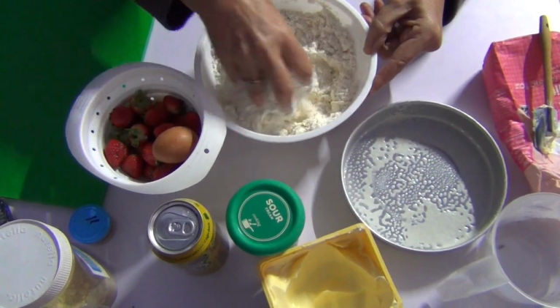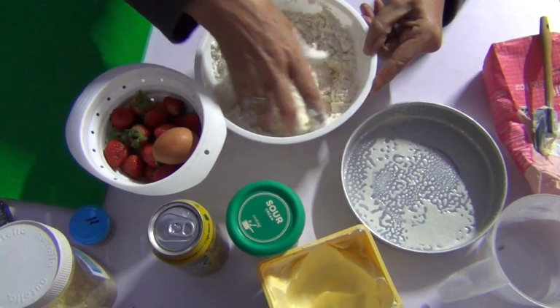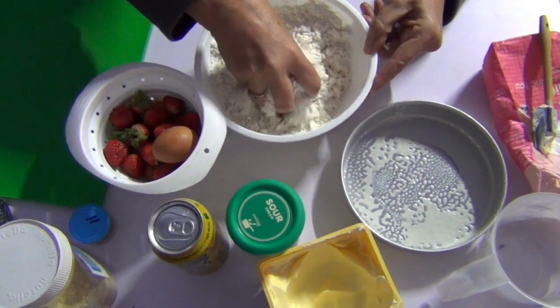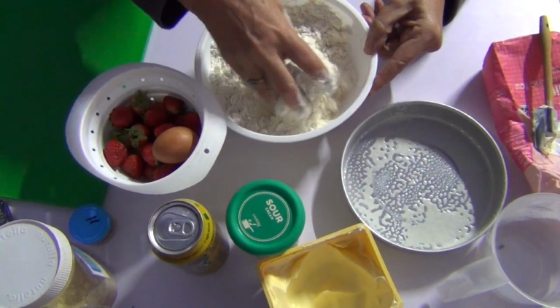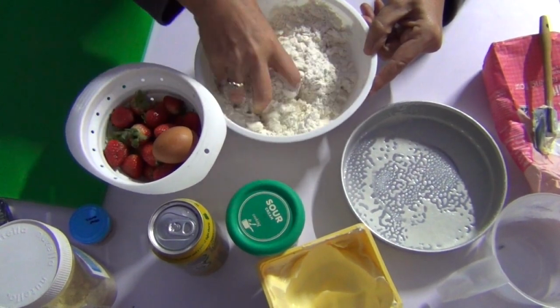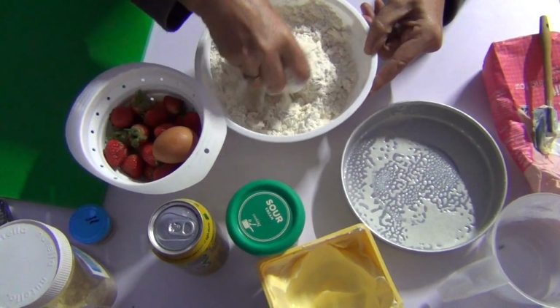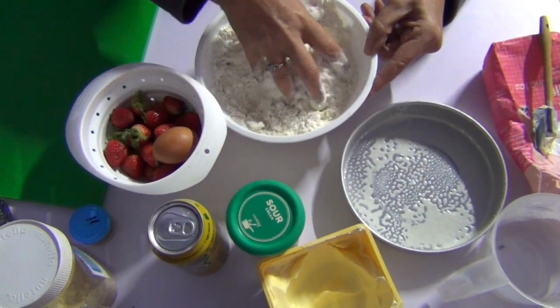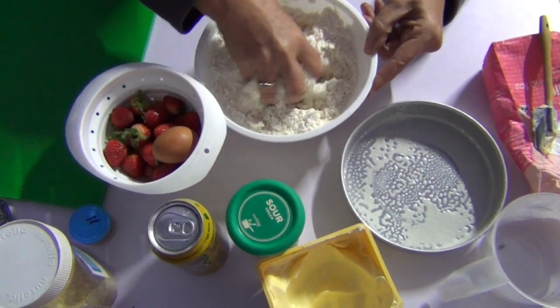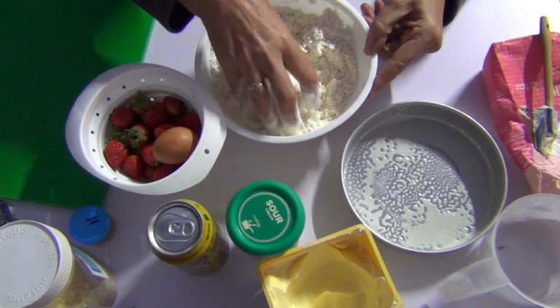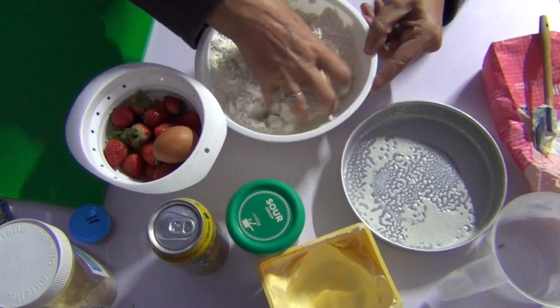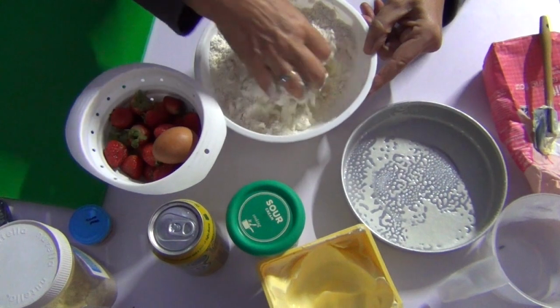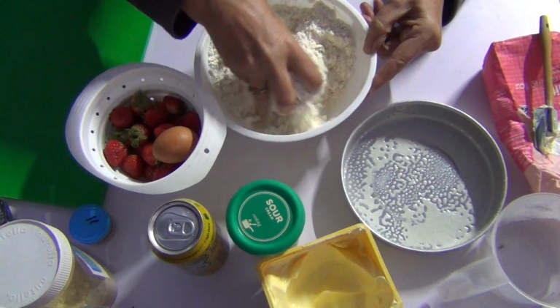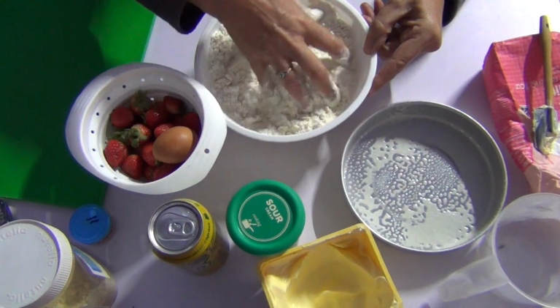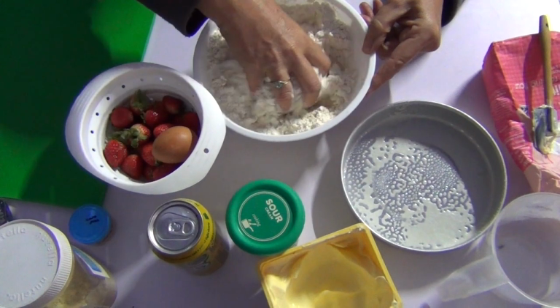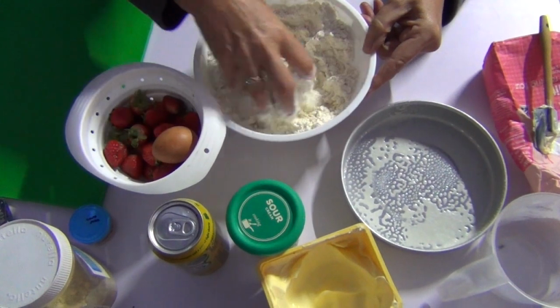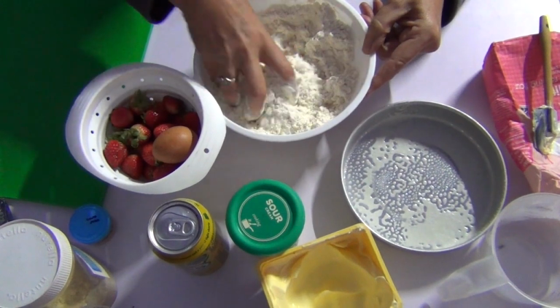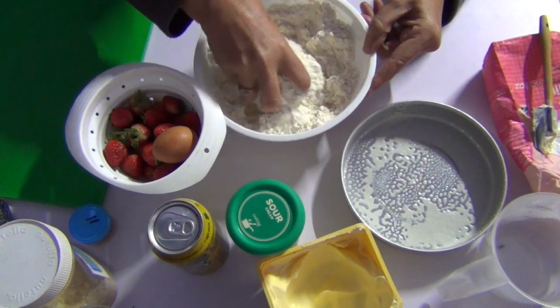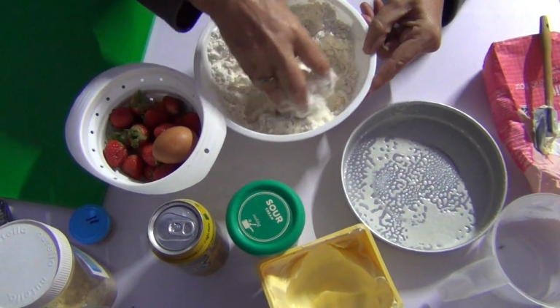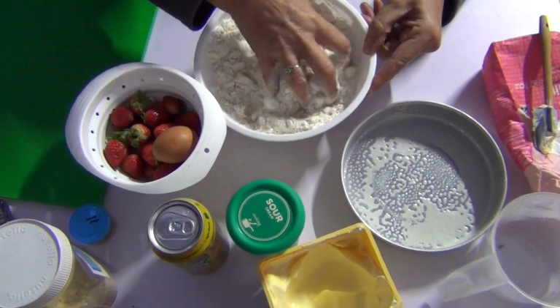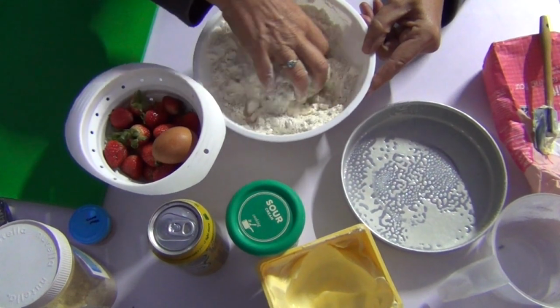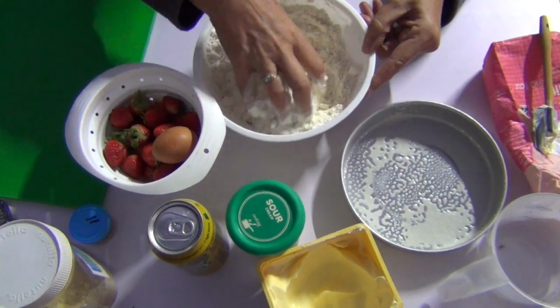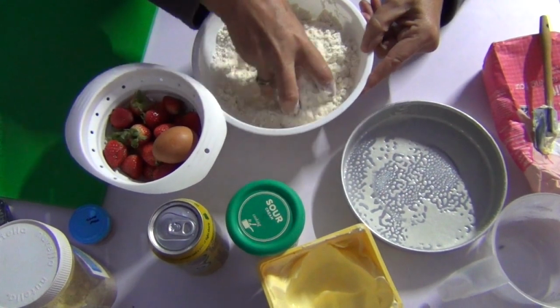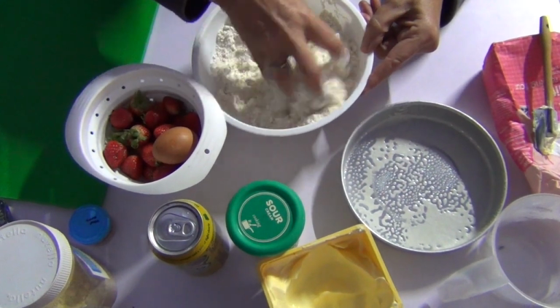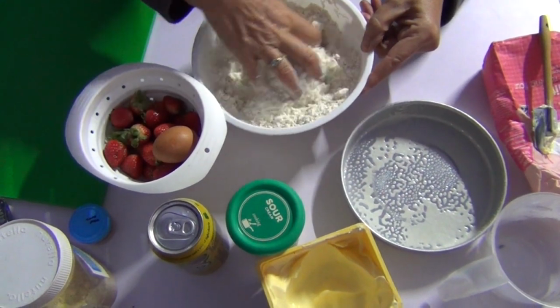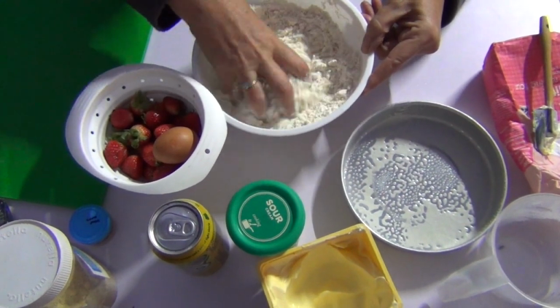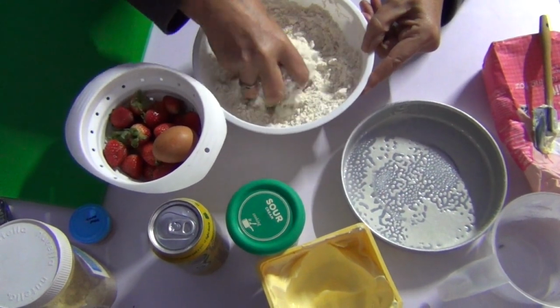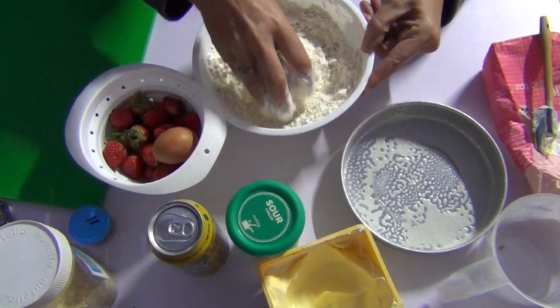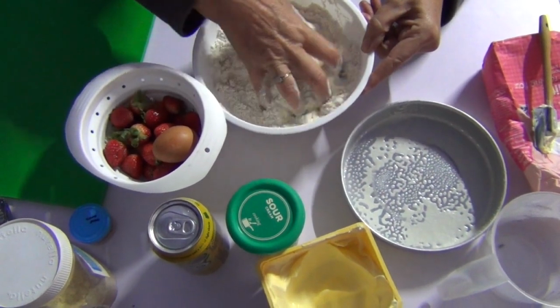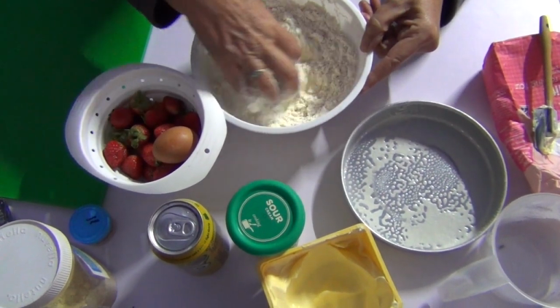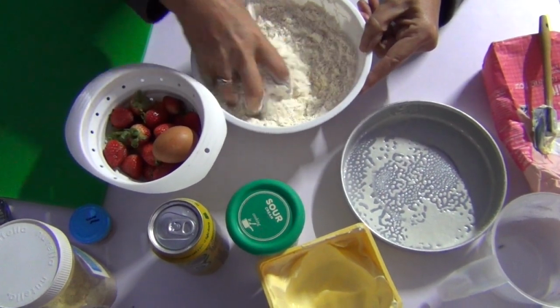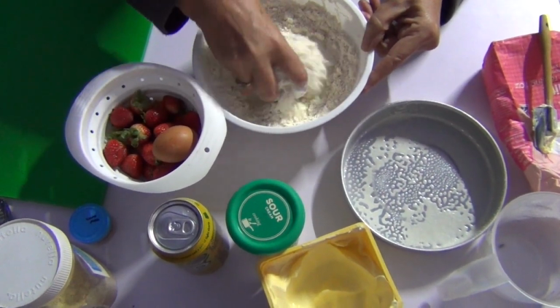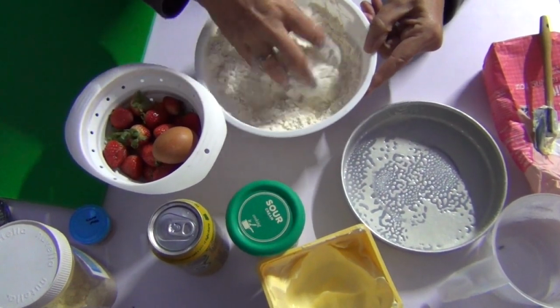Once it's cooked, we'll slice it through the centre and slather it with some sour cream and sliced fresh strawberries.